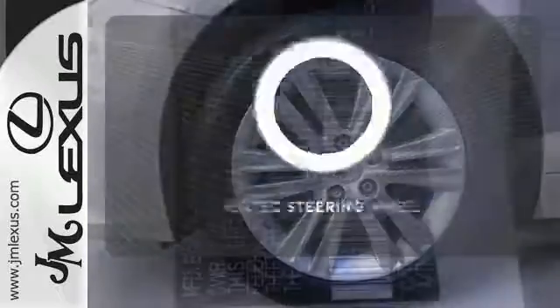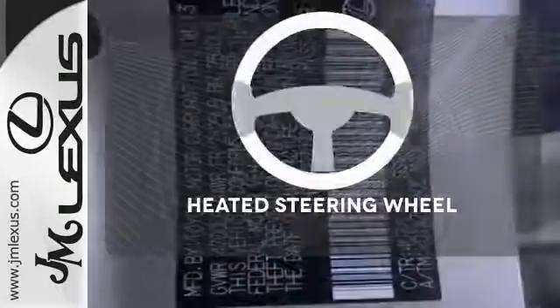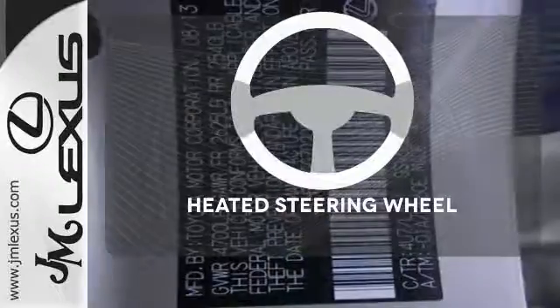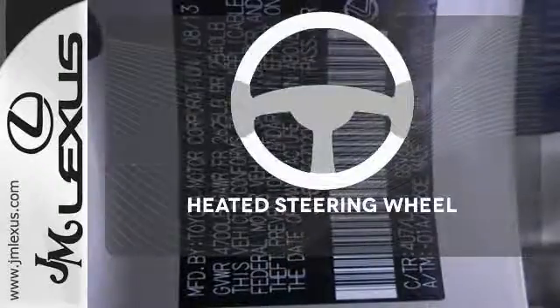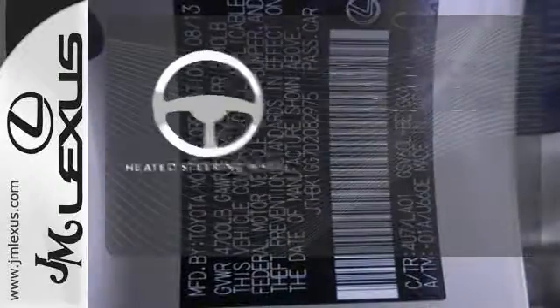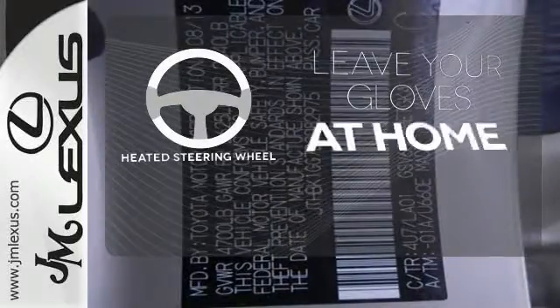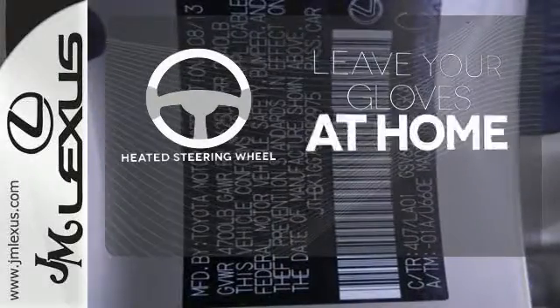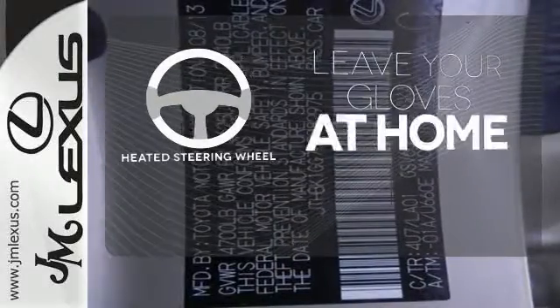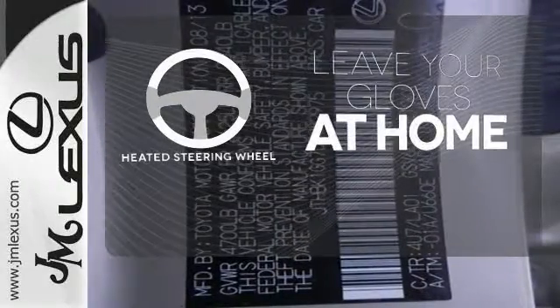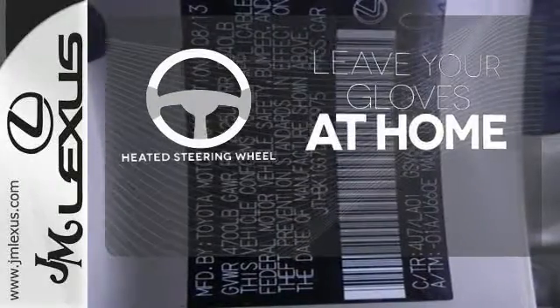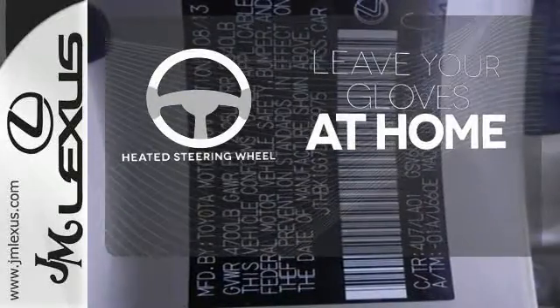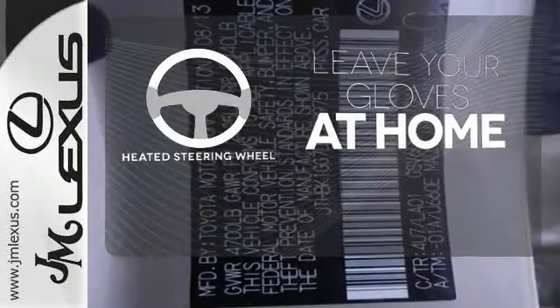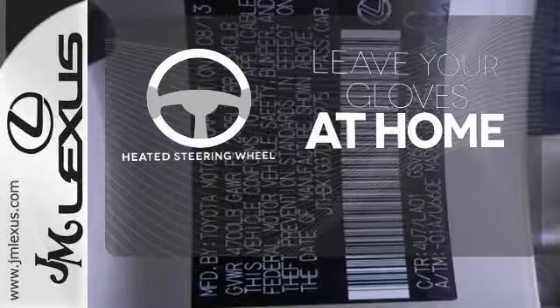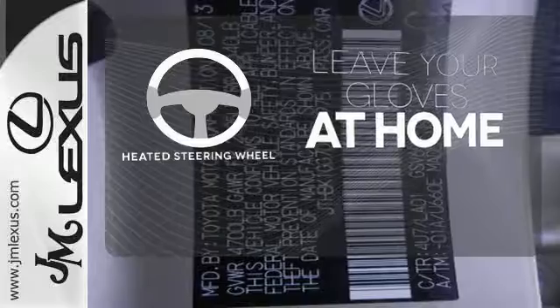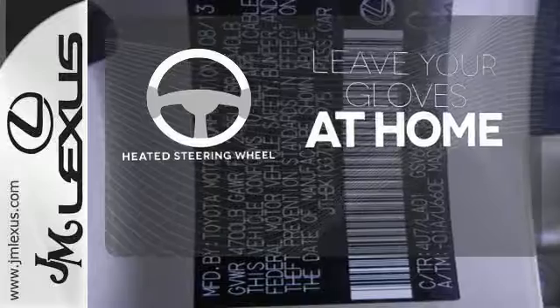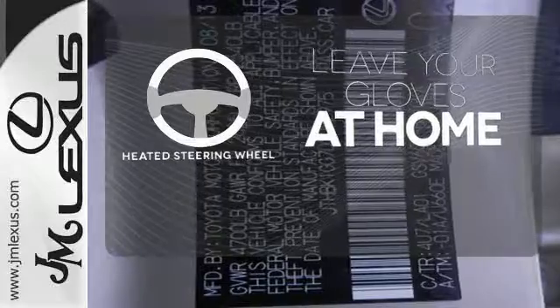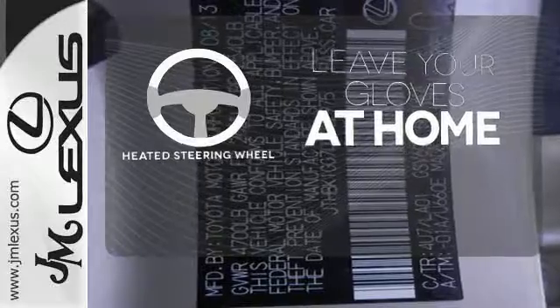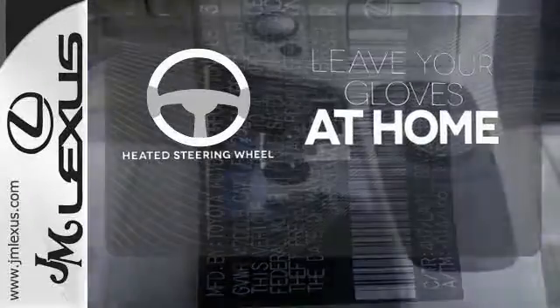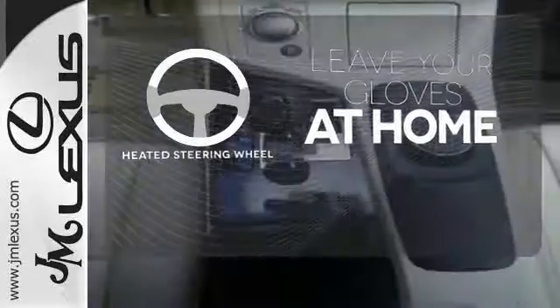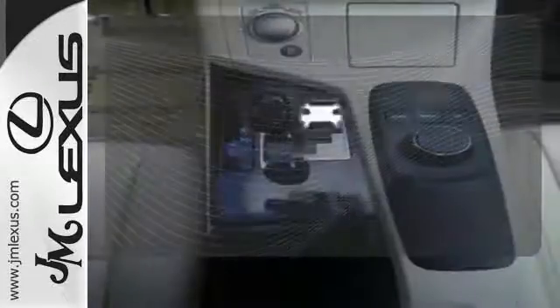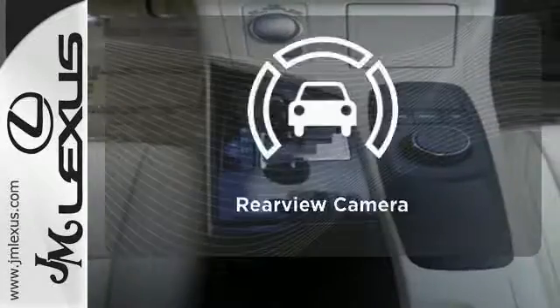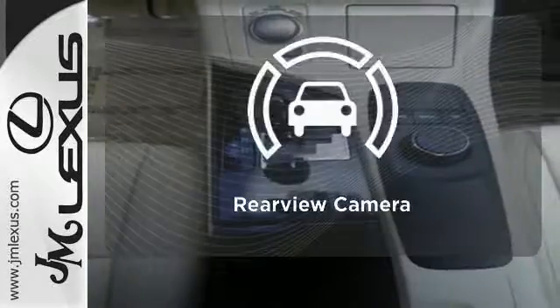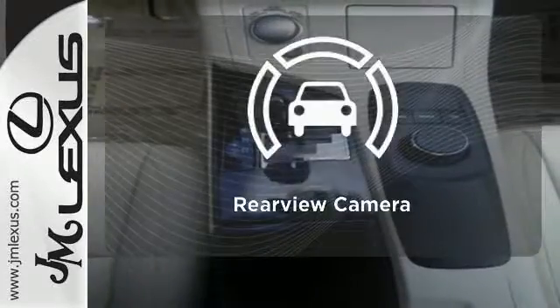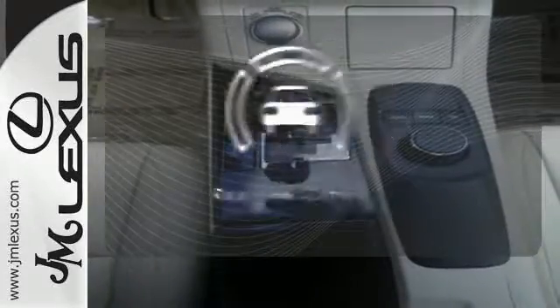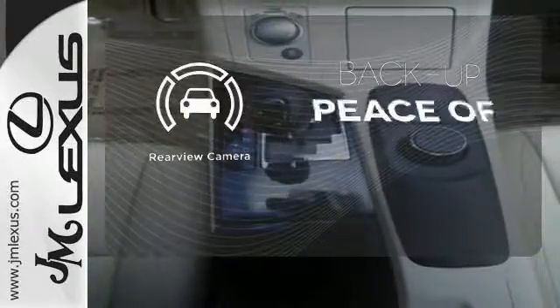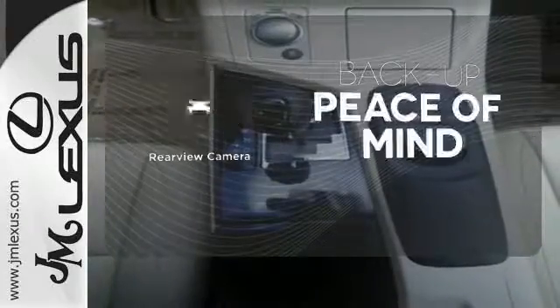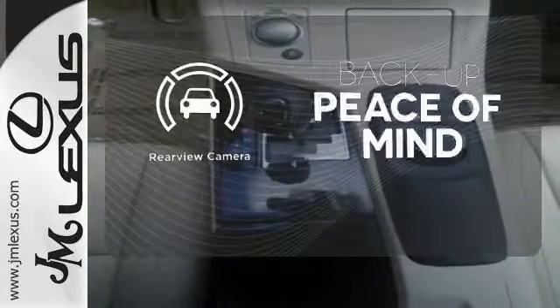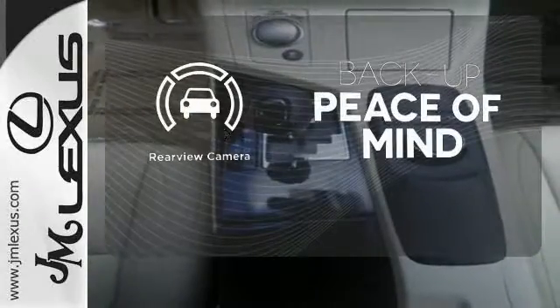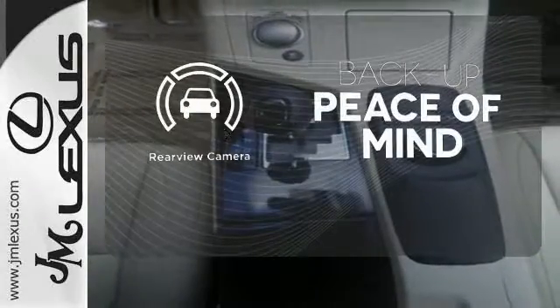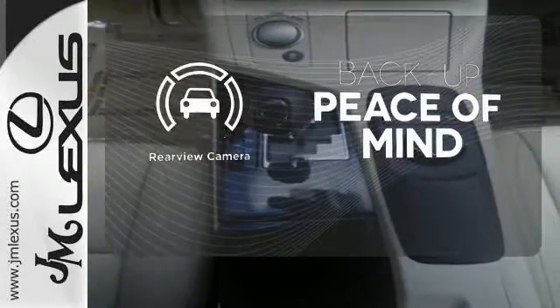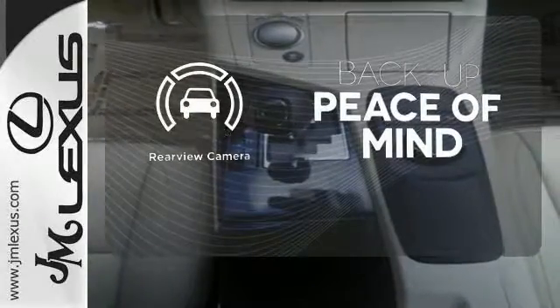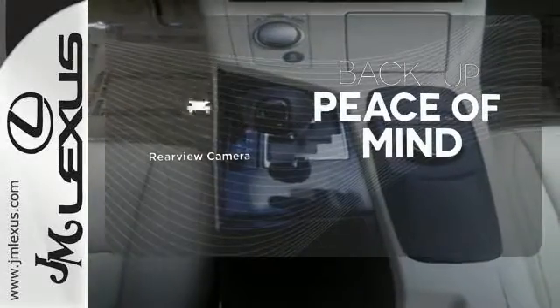Leave your driving gloves at home thanks to the heated steering wheel. Hindsight is 20-20 with a backup camera.